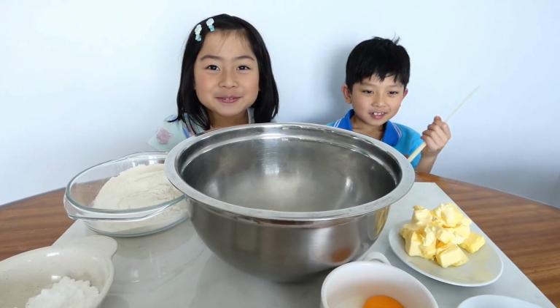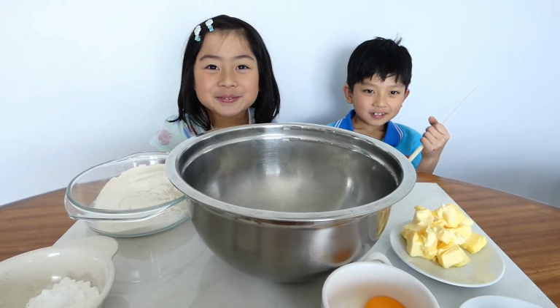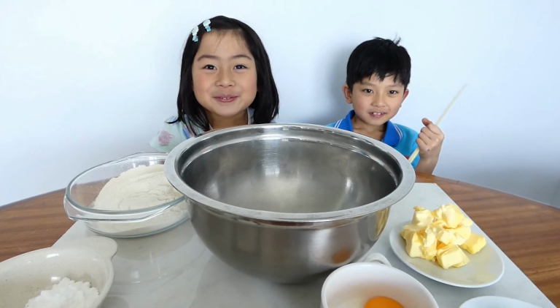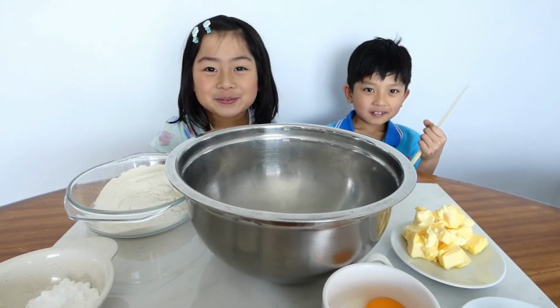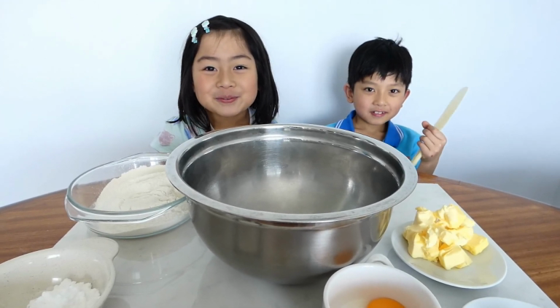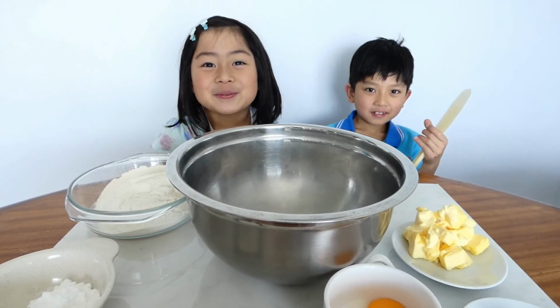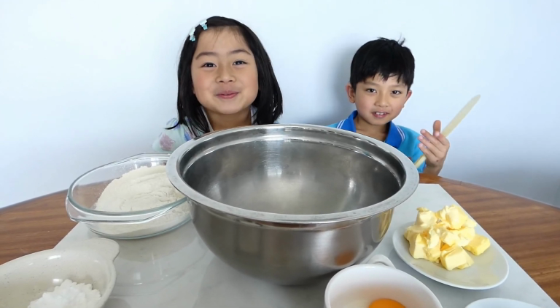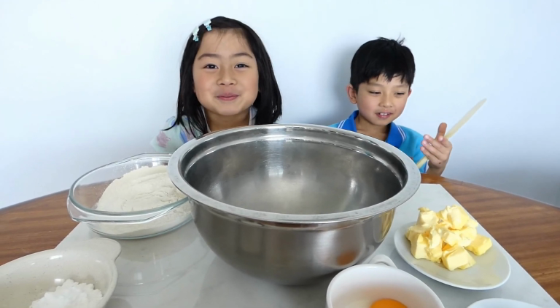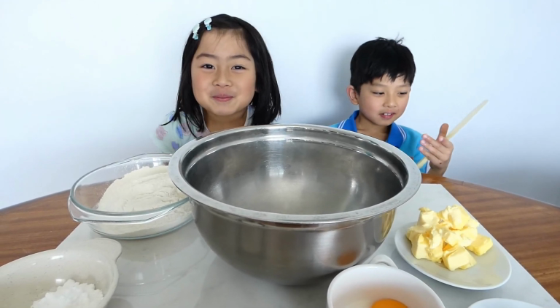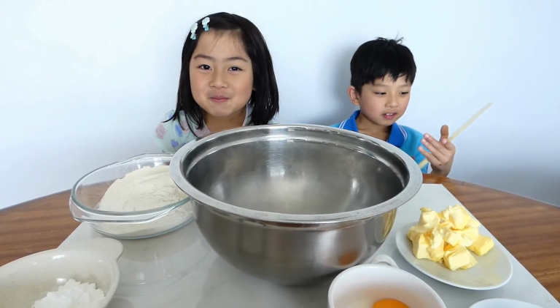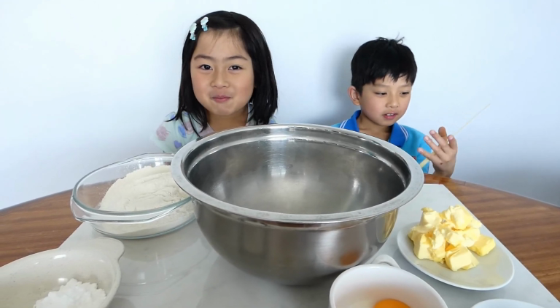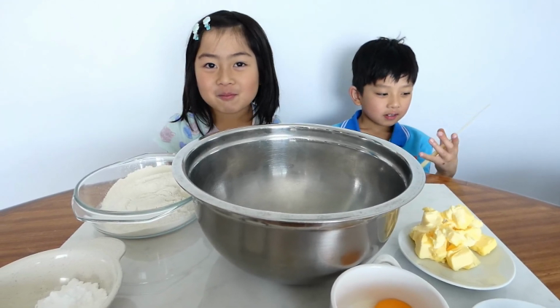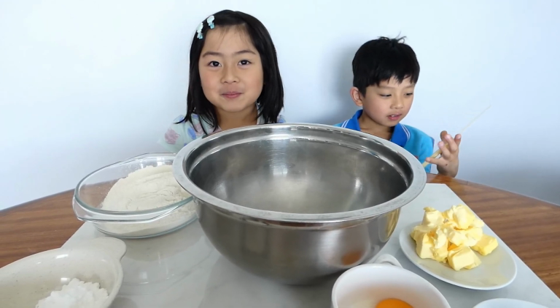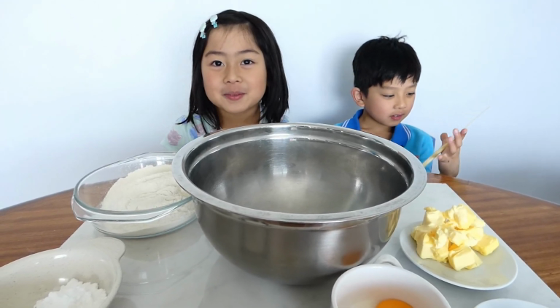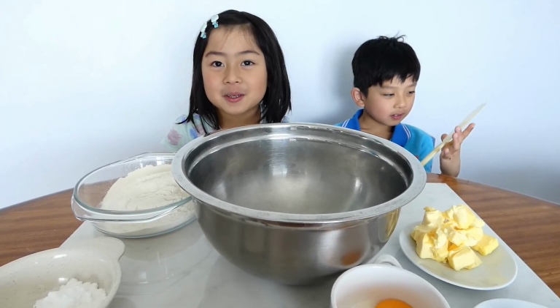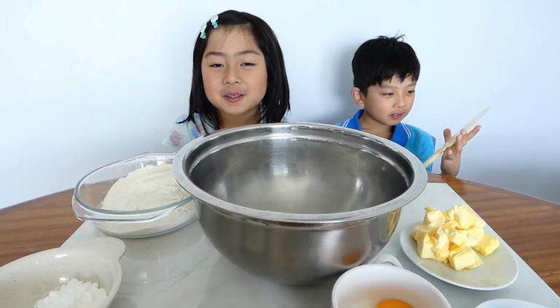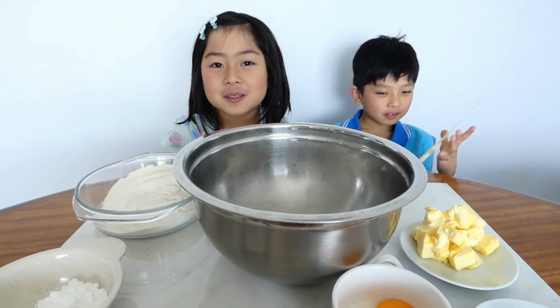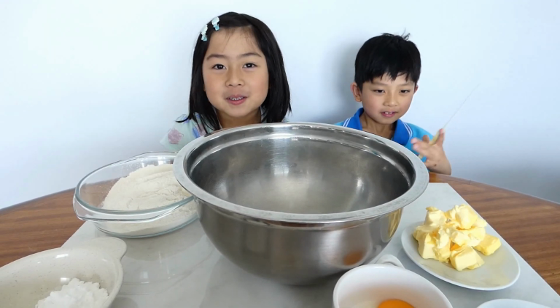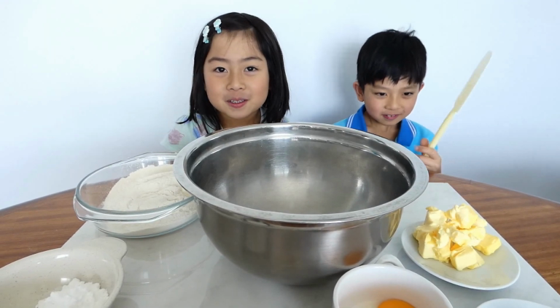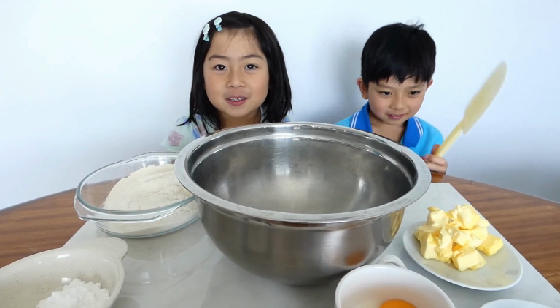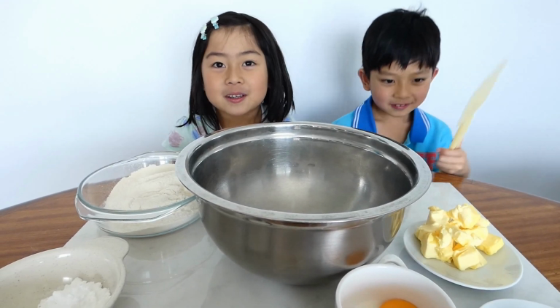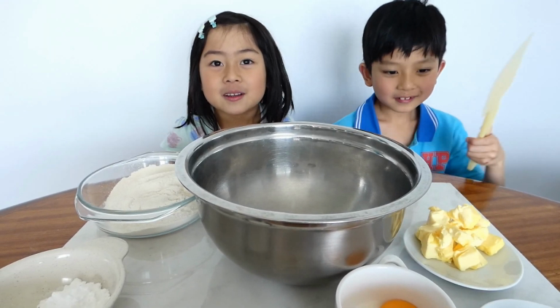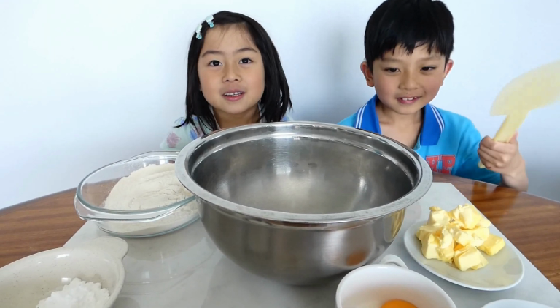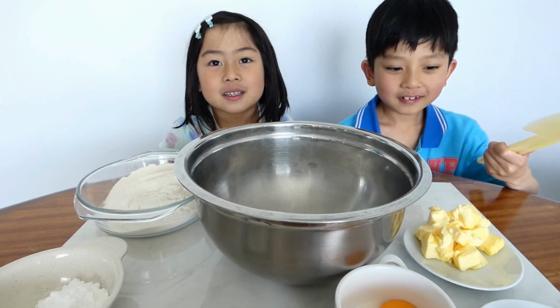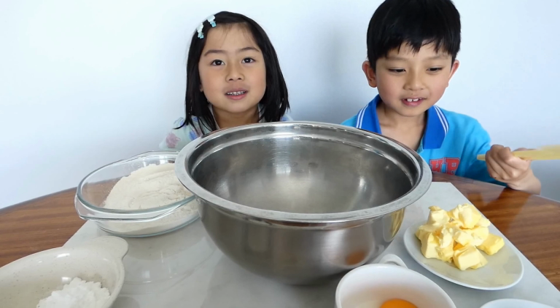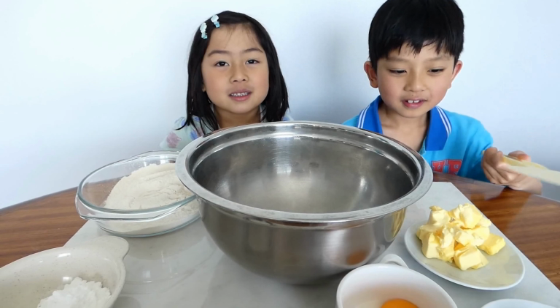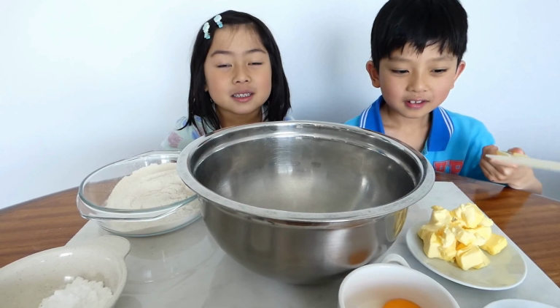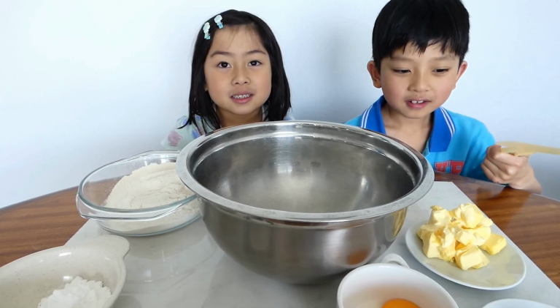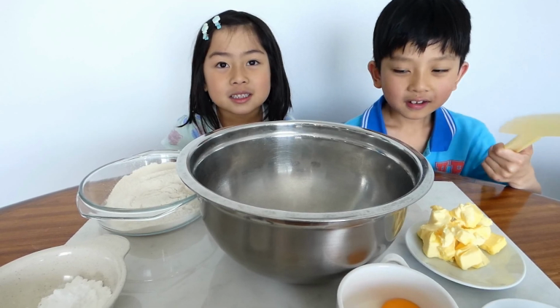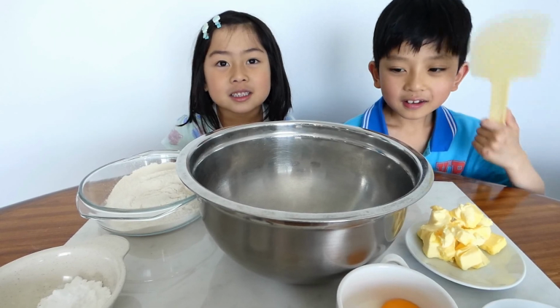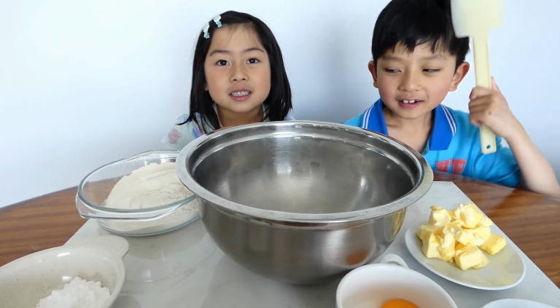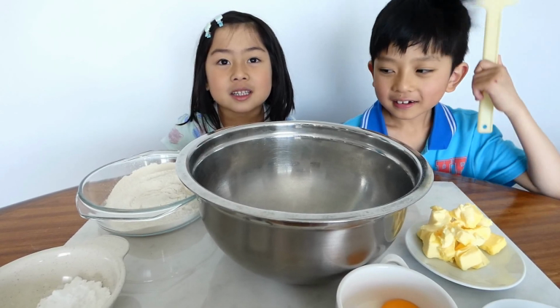Hello everyone, Konnichiwa. Today we are going to make Hokkaido cheese tart.